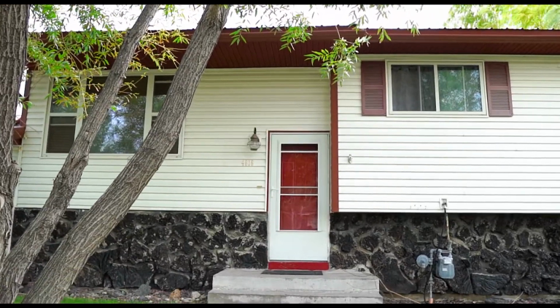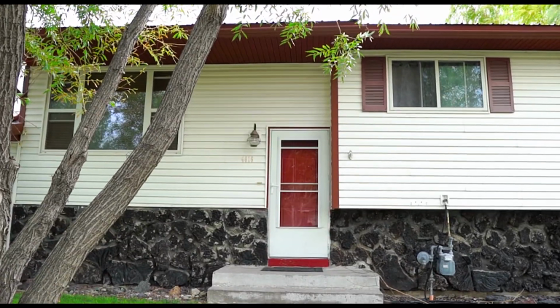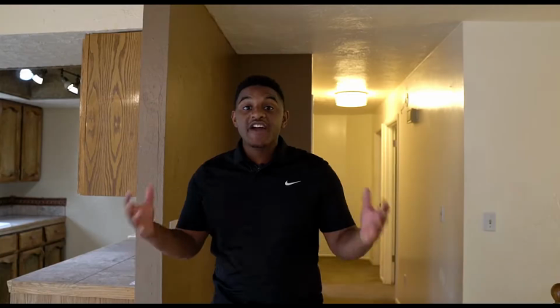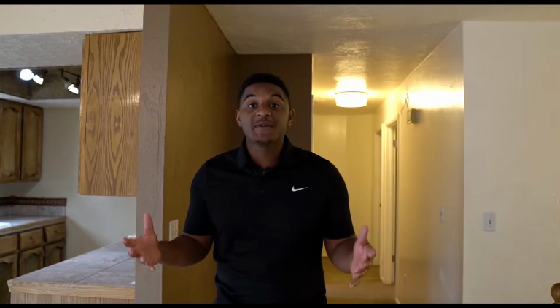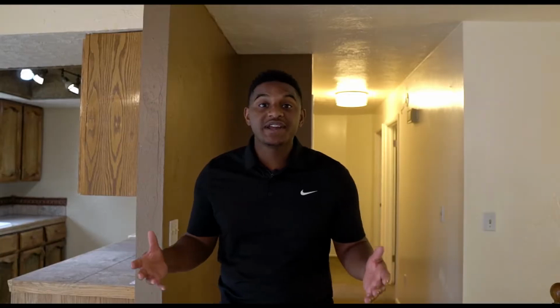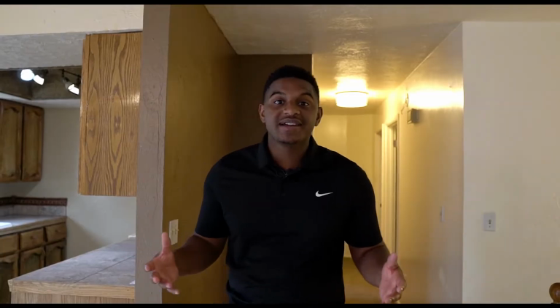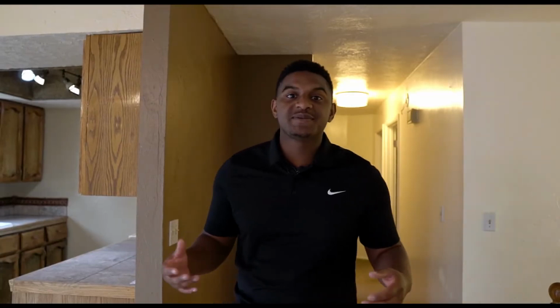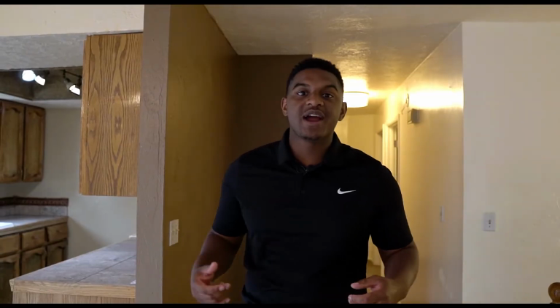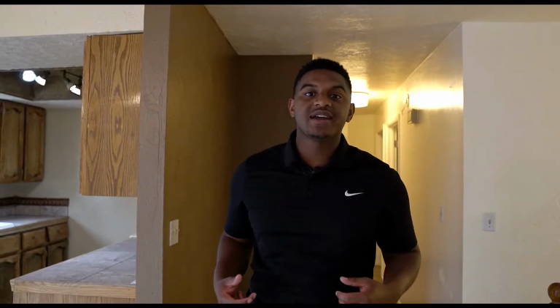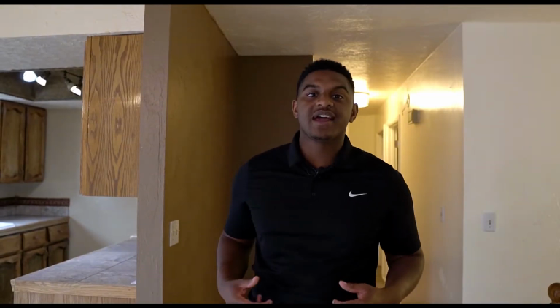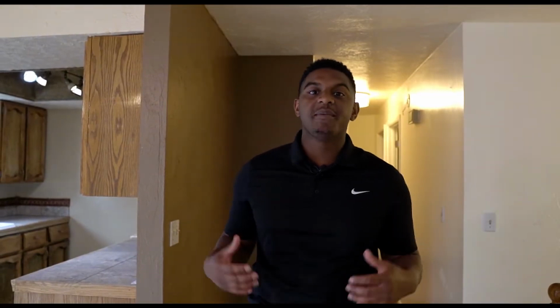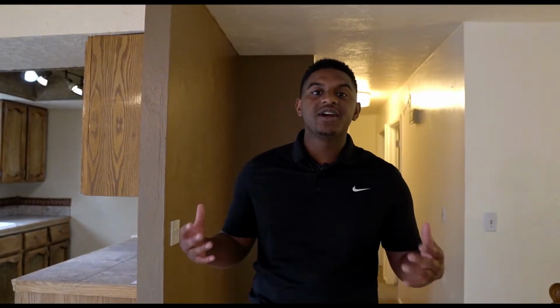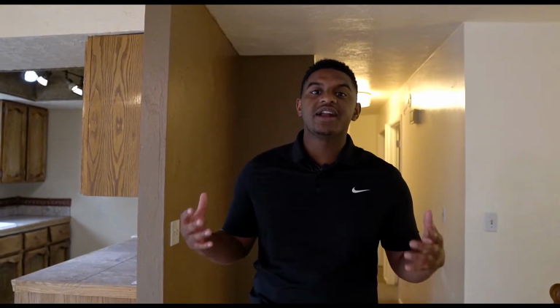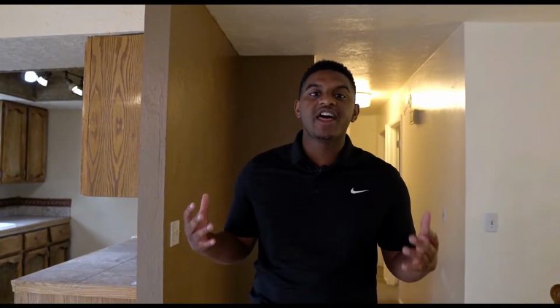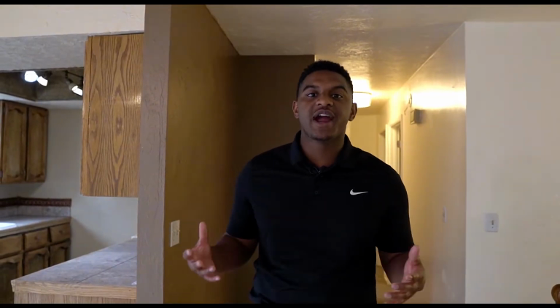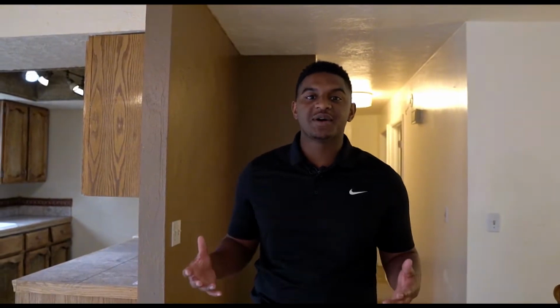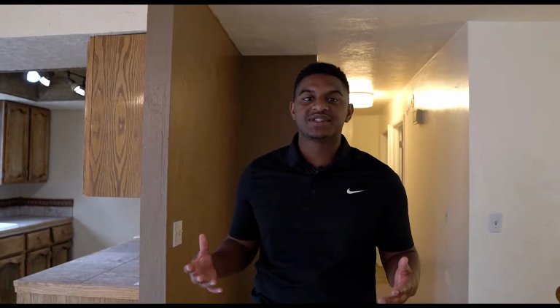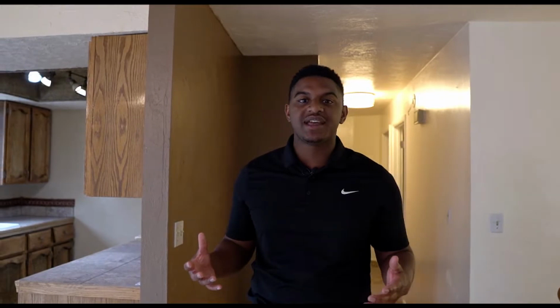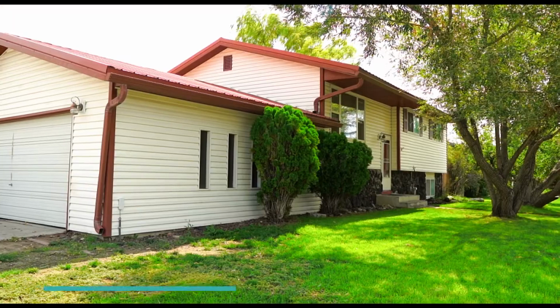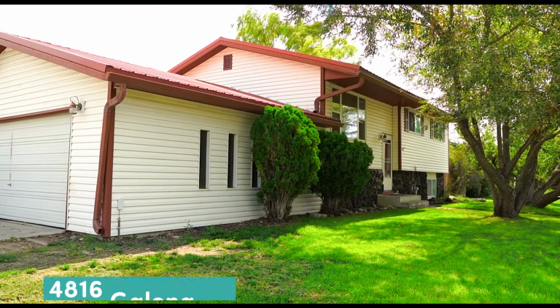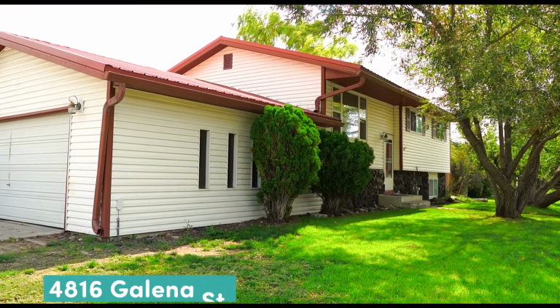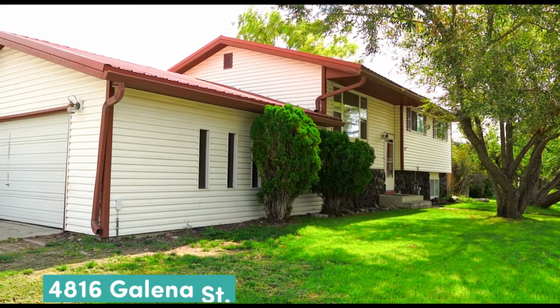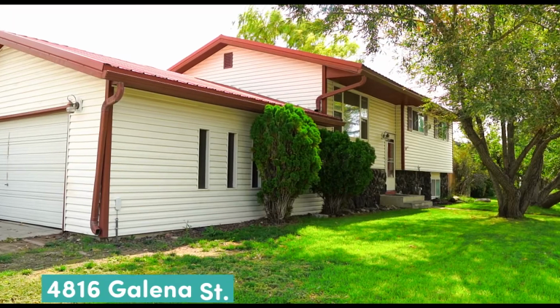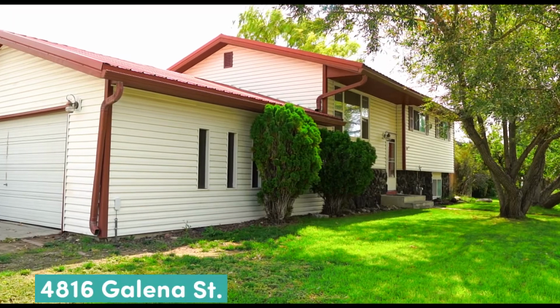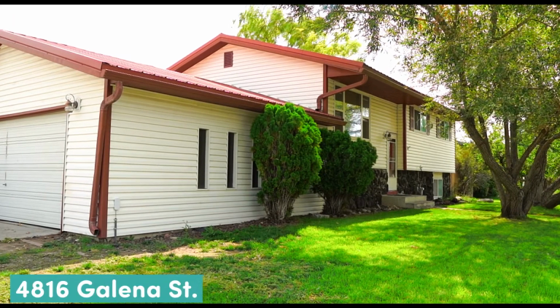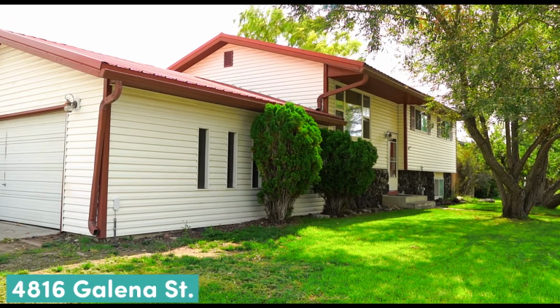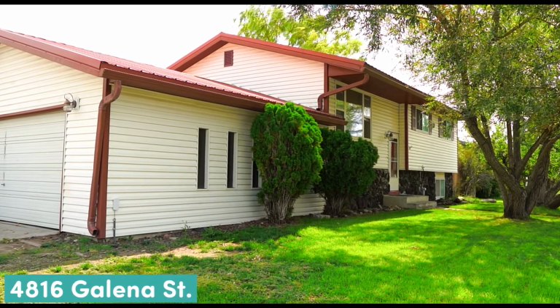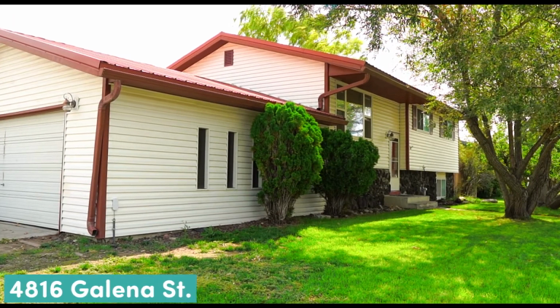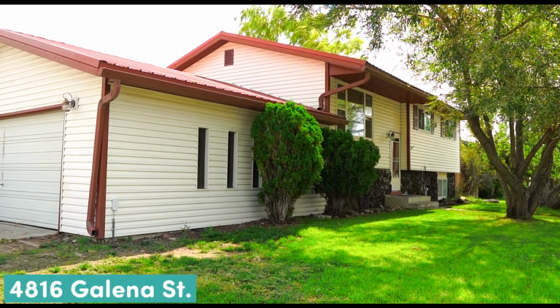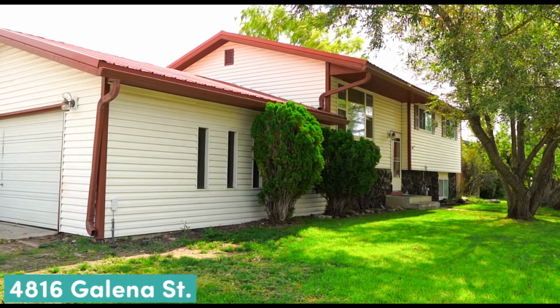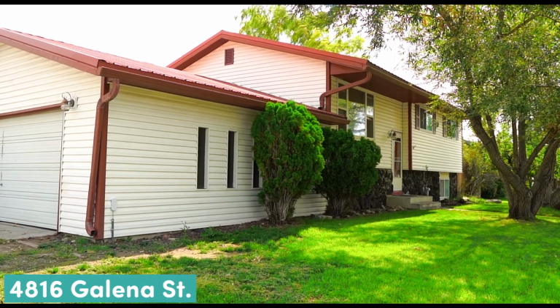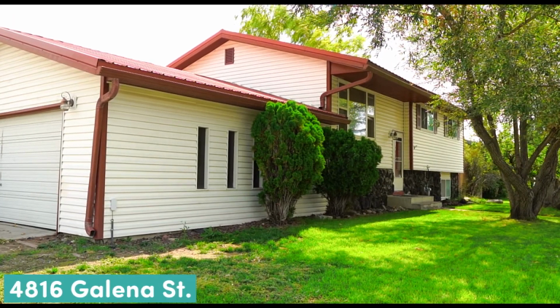Hi everybody, it's Merrick. I'm here at another house today. We're at 4816 Galena.